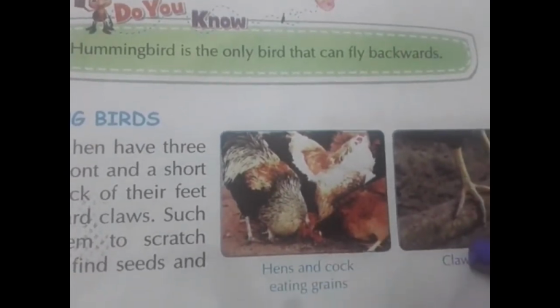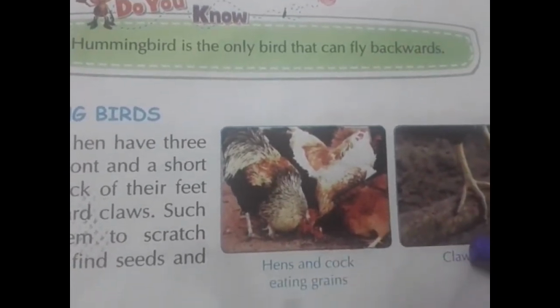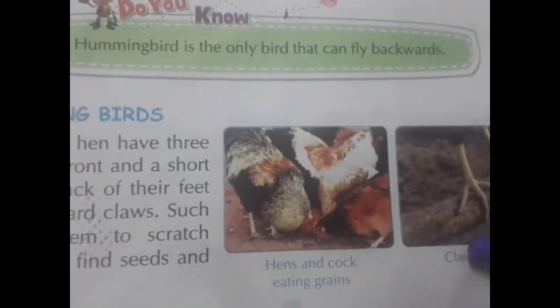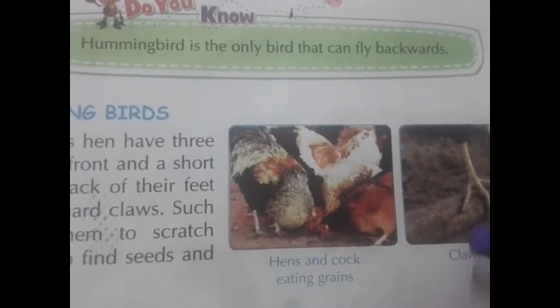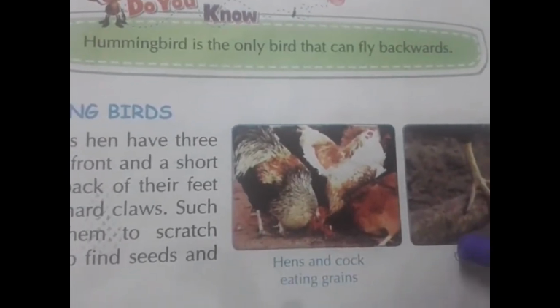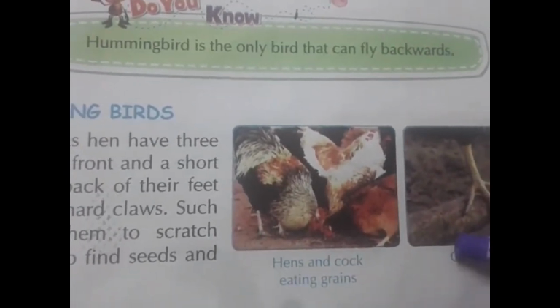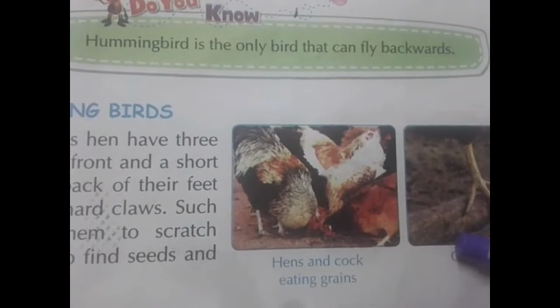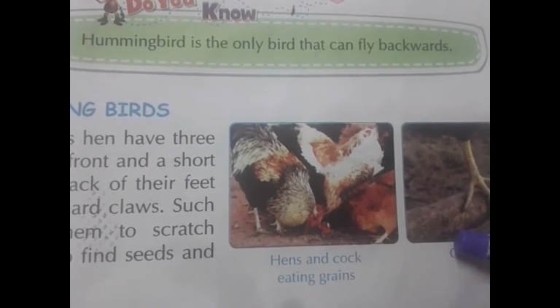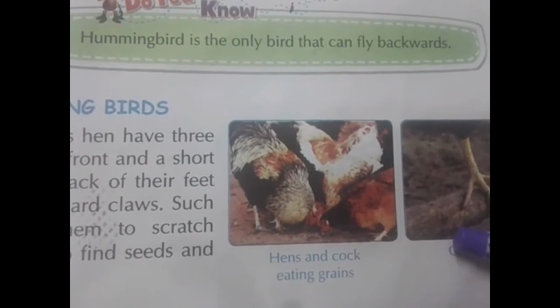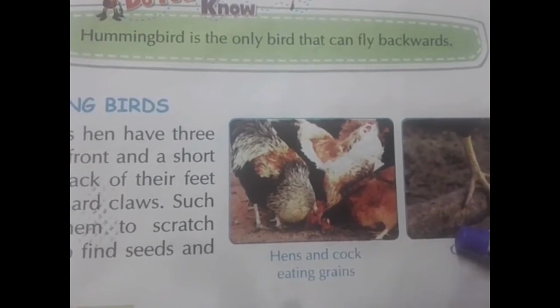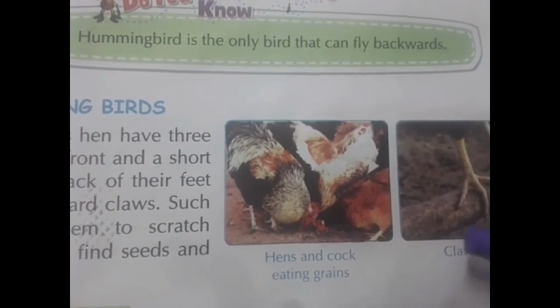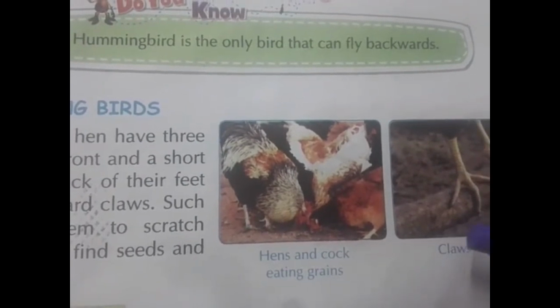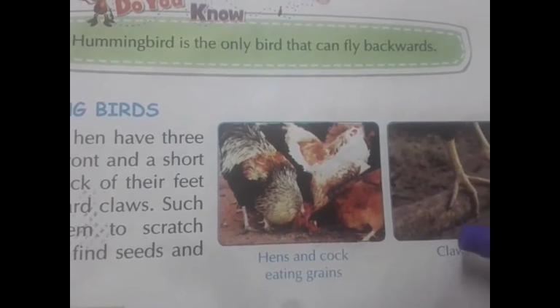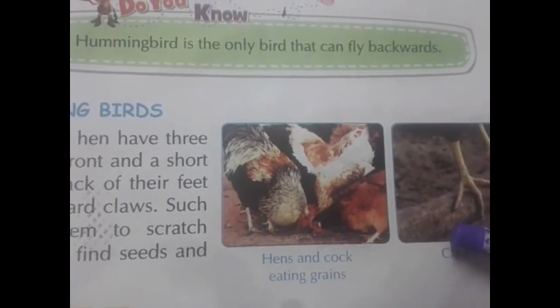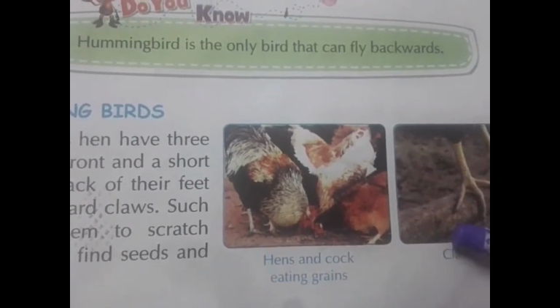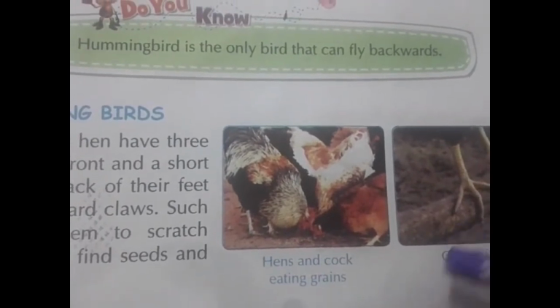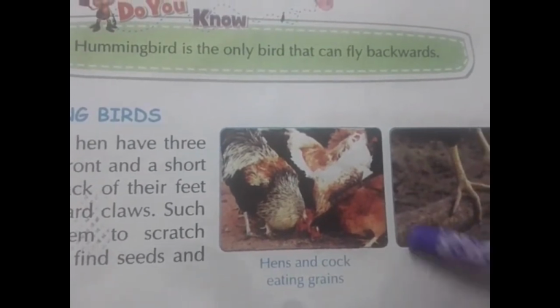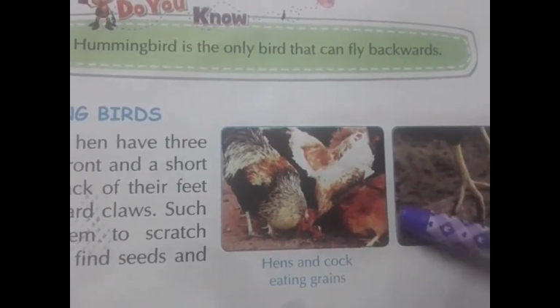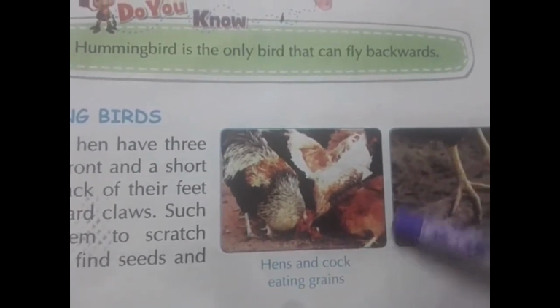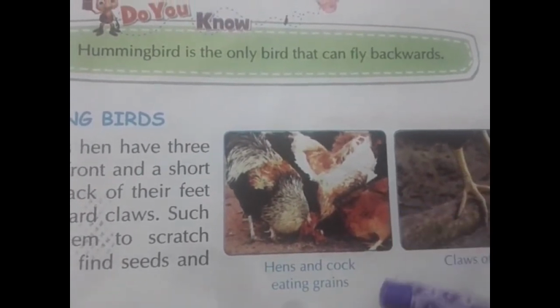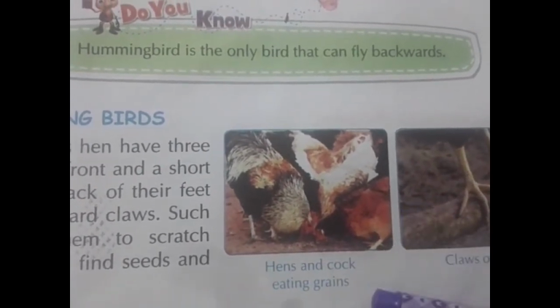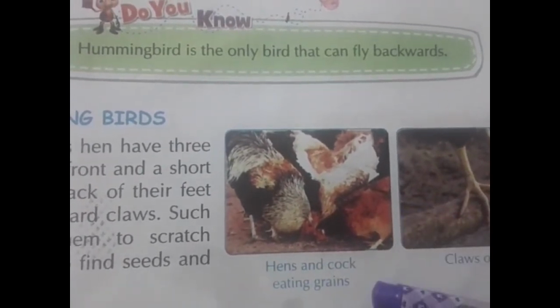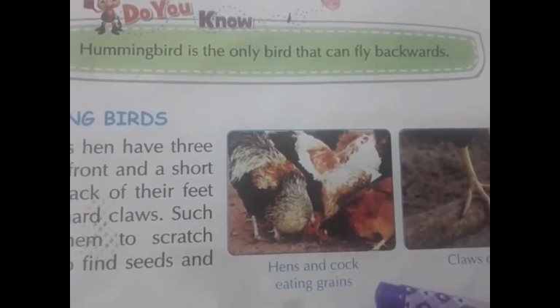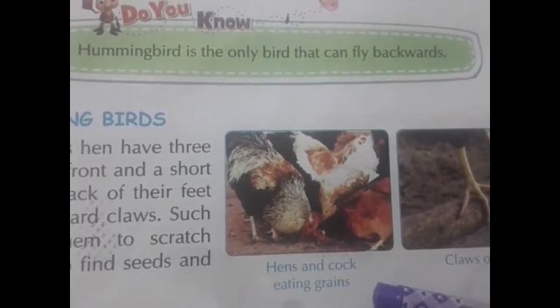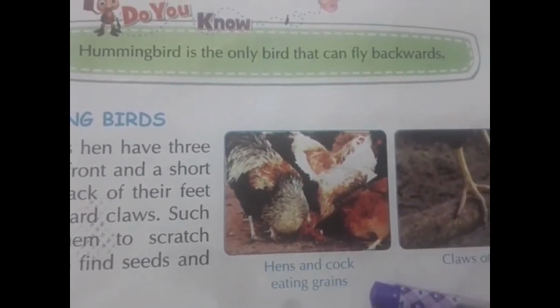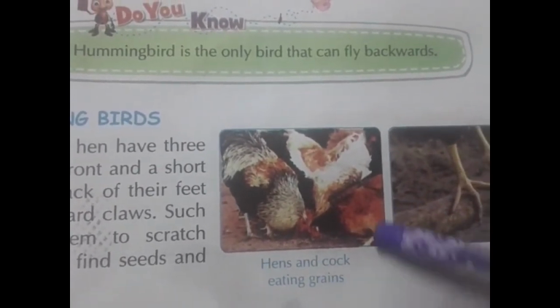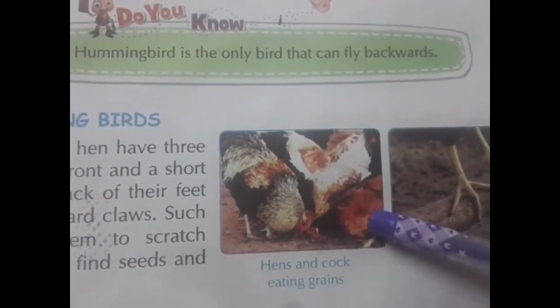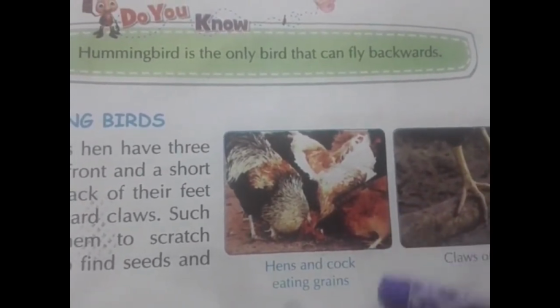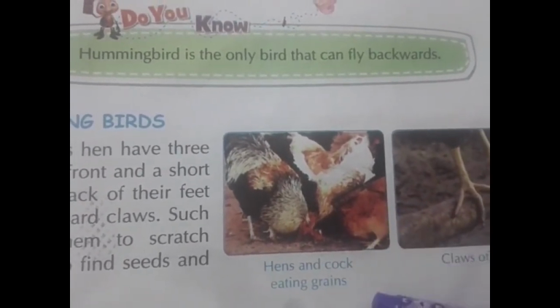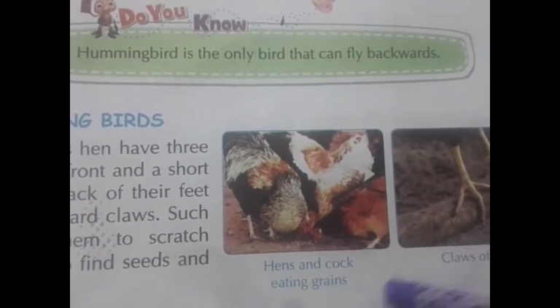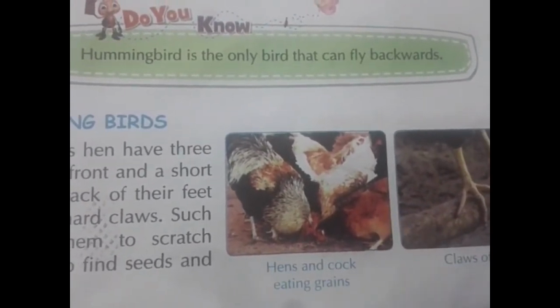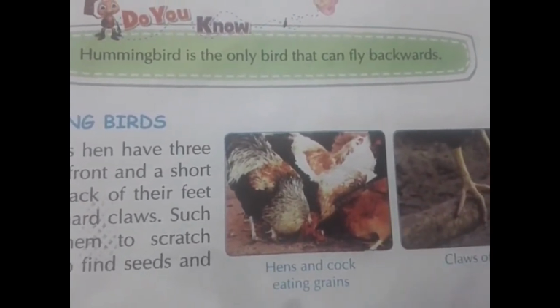Scratching birds — for example, hens and cocks eat grains.